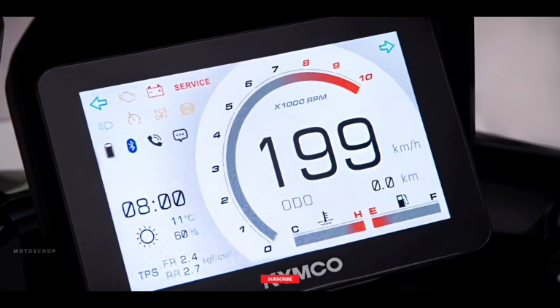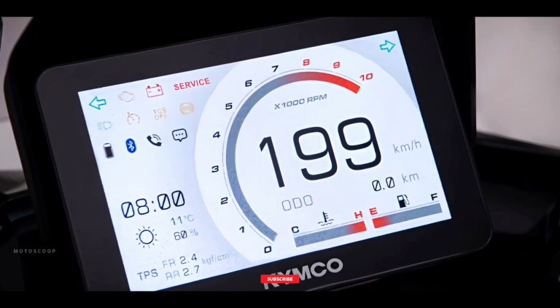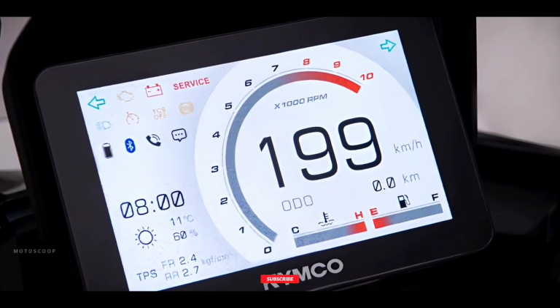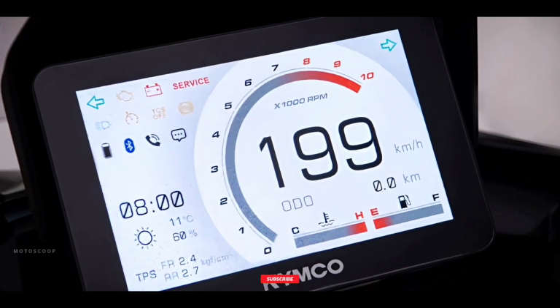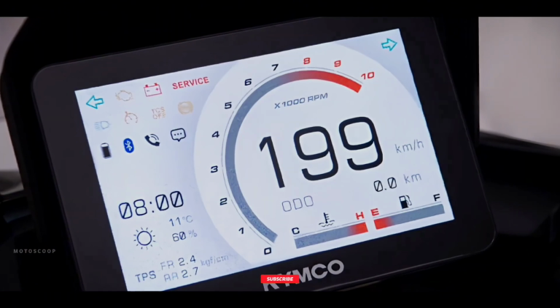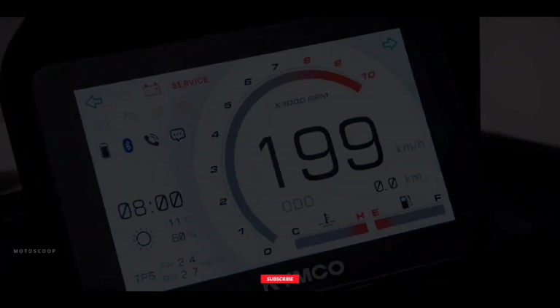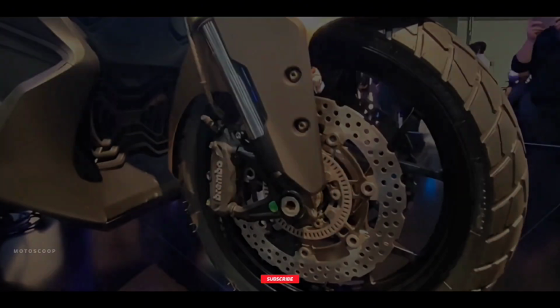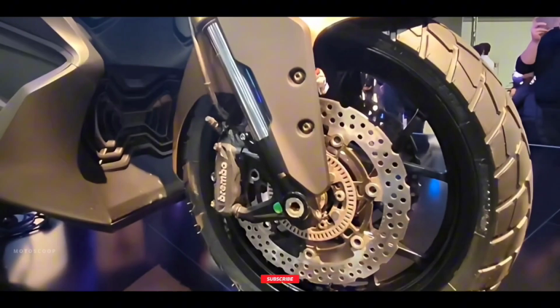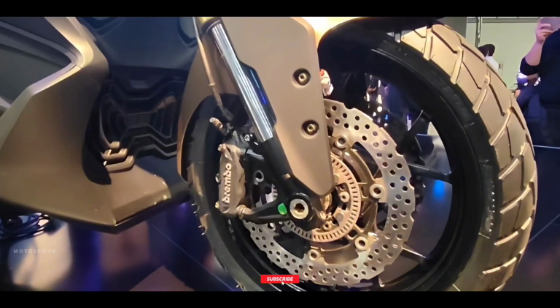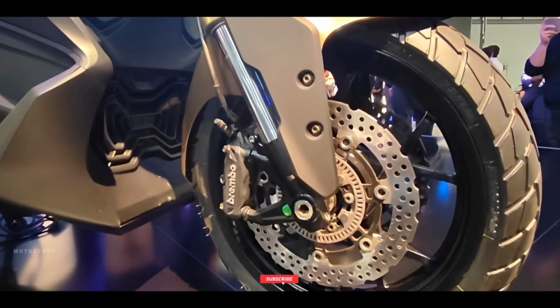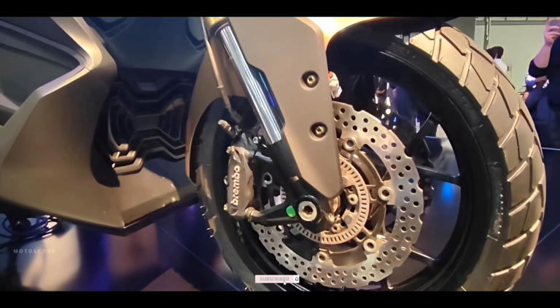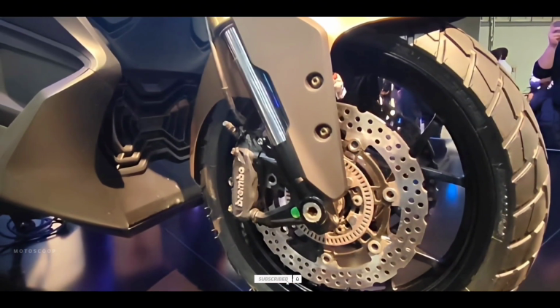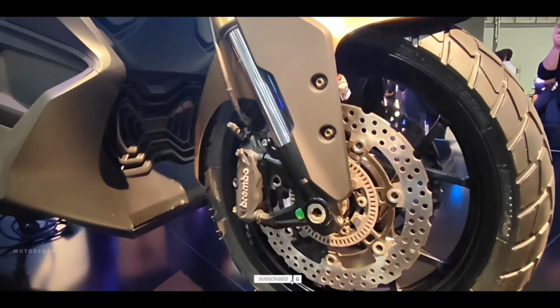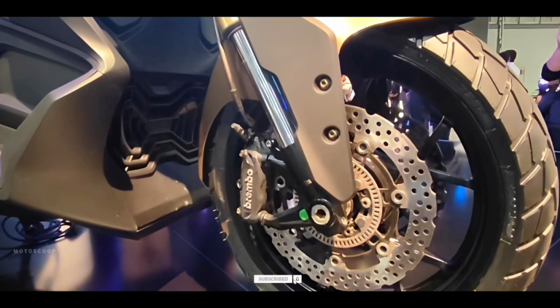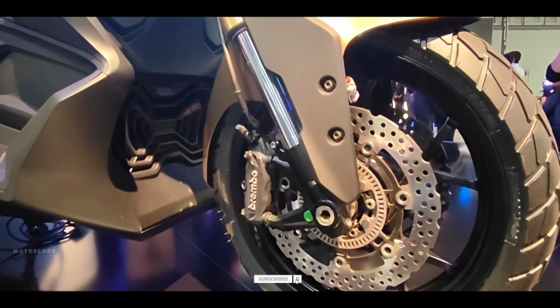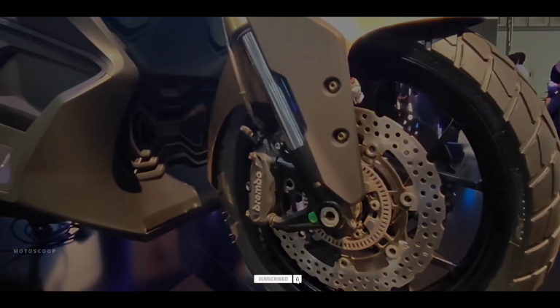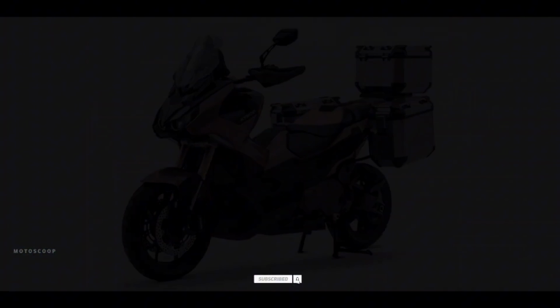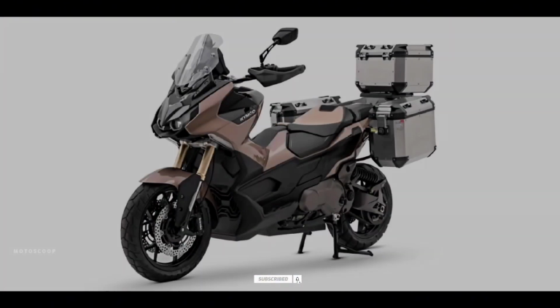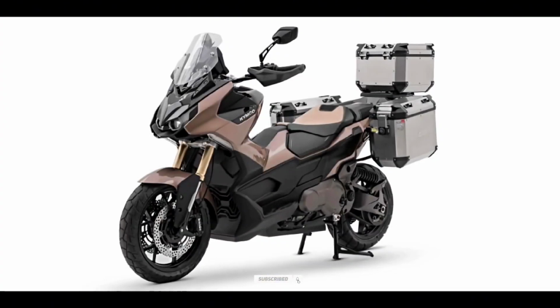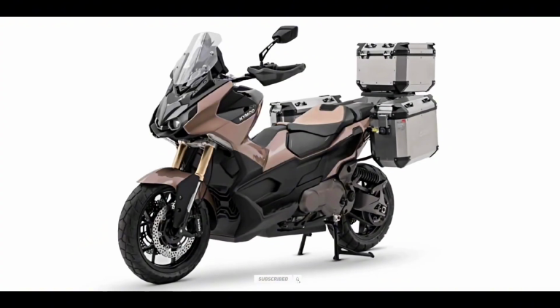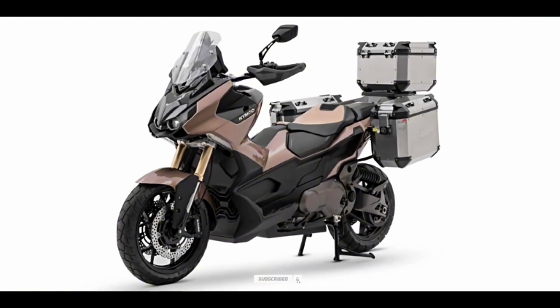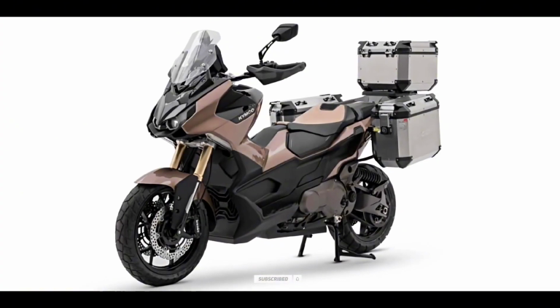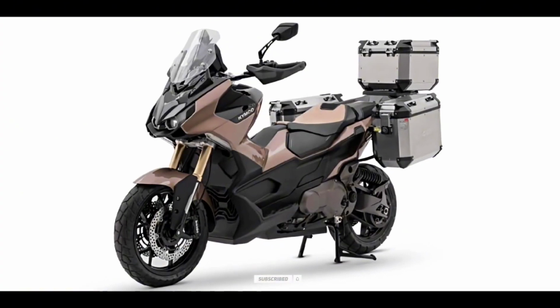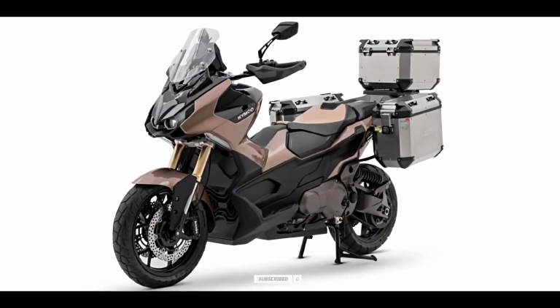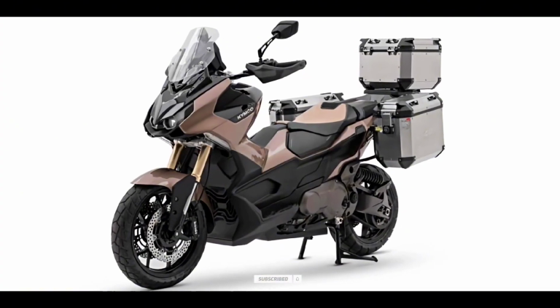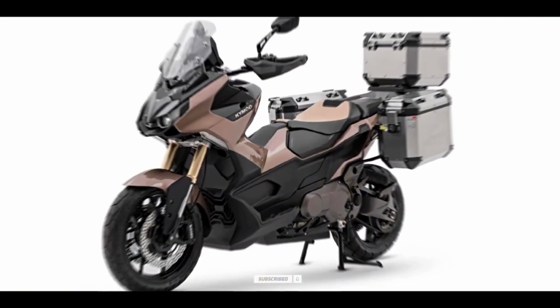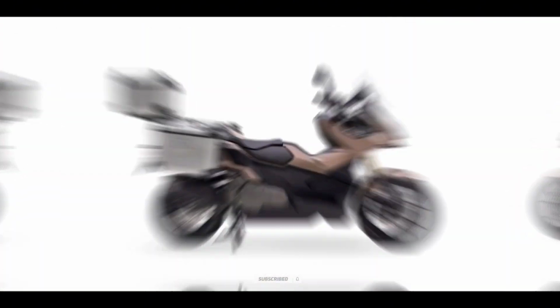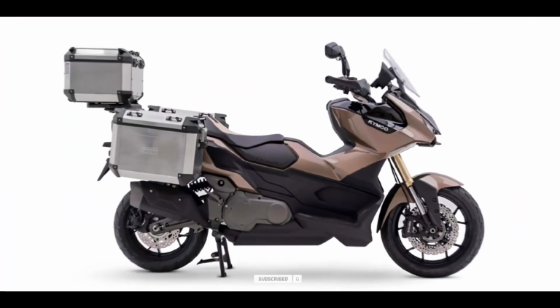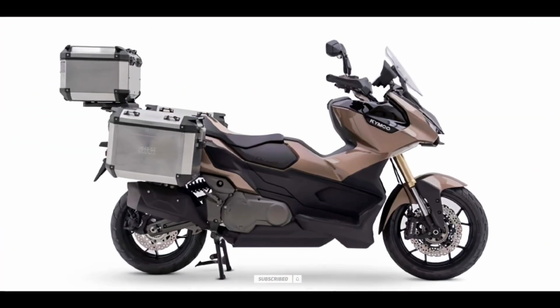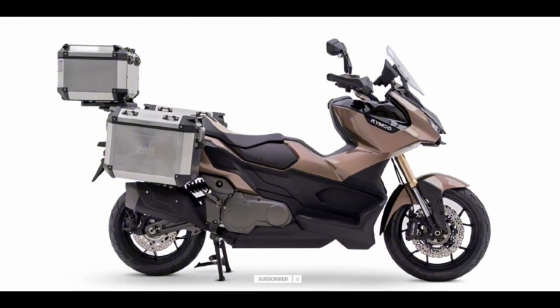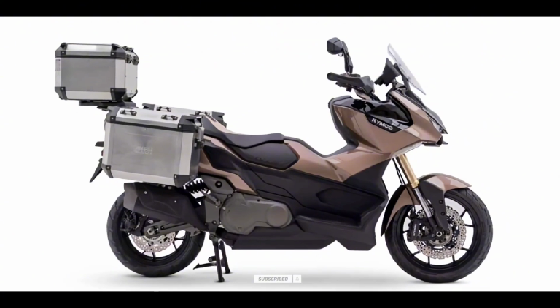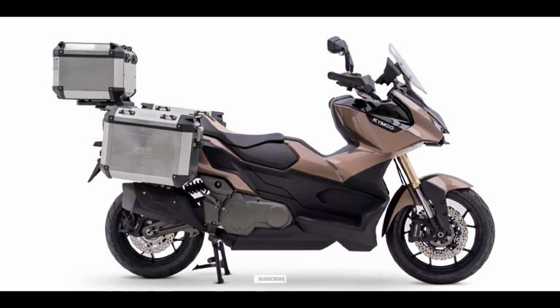The 2024 CVL6 price has not yet been announced by Kymco. We'll give an update soon.